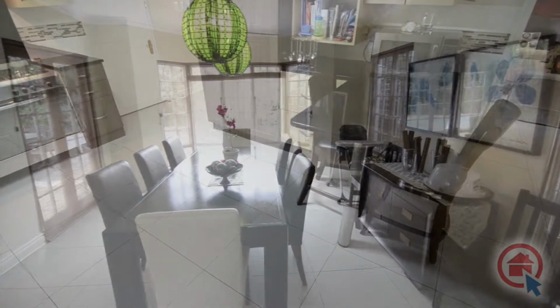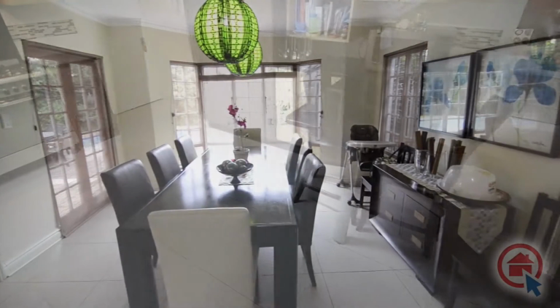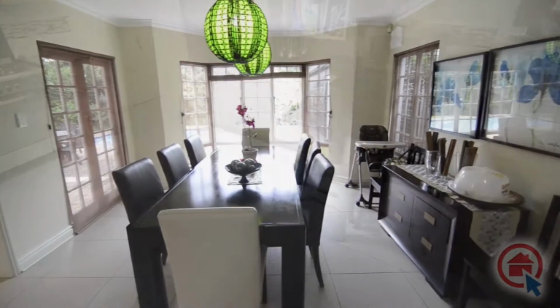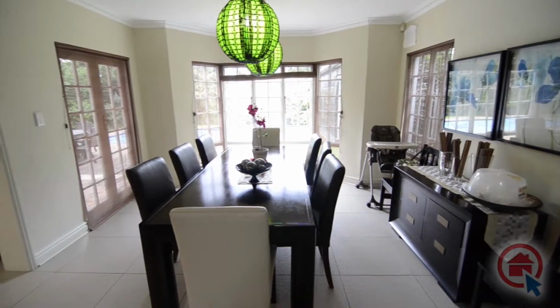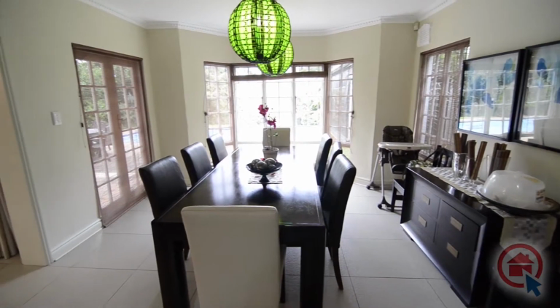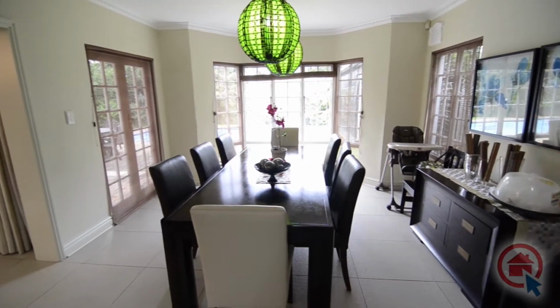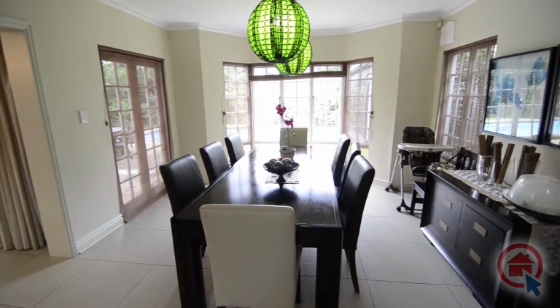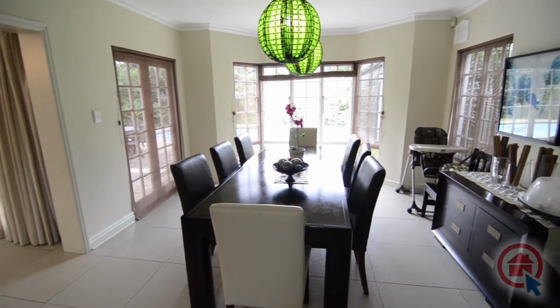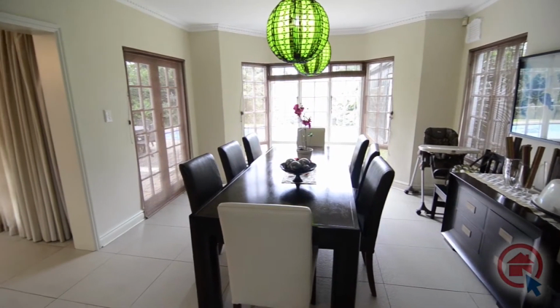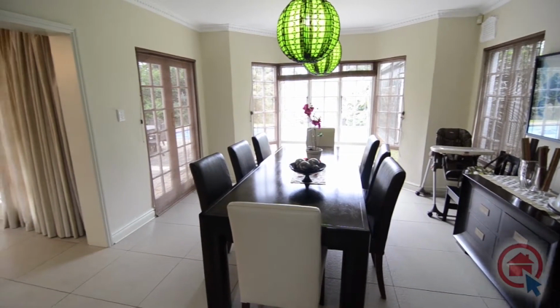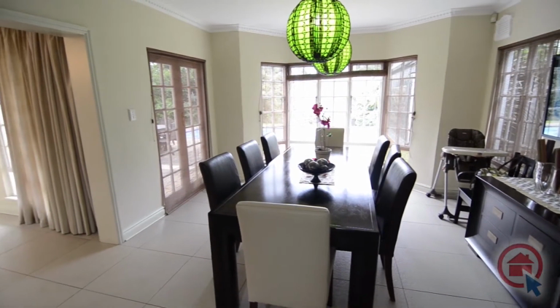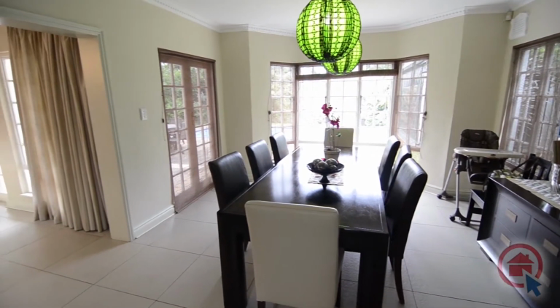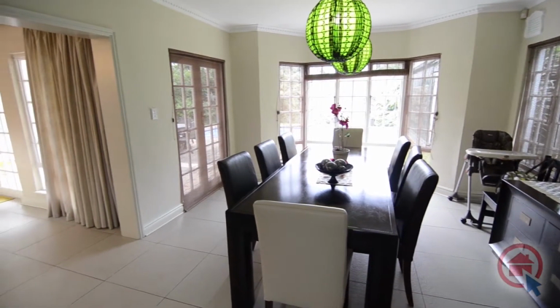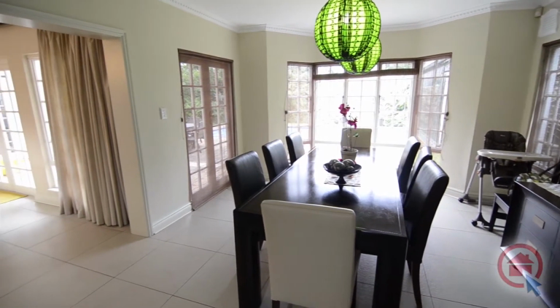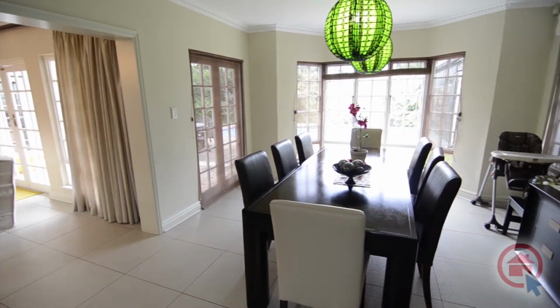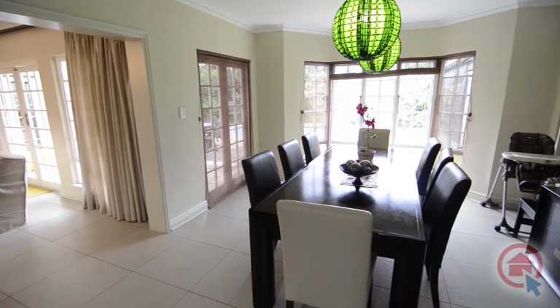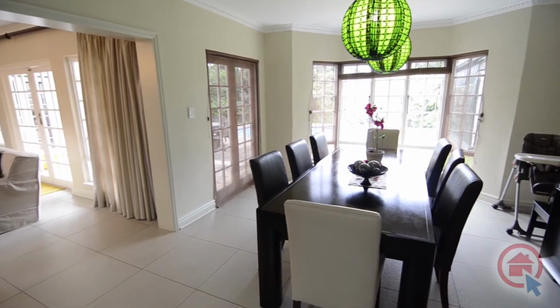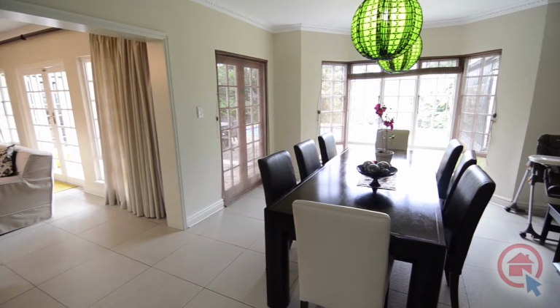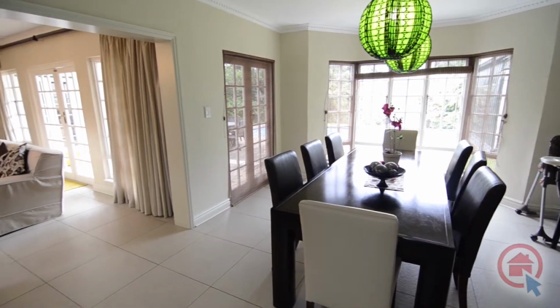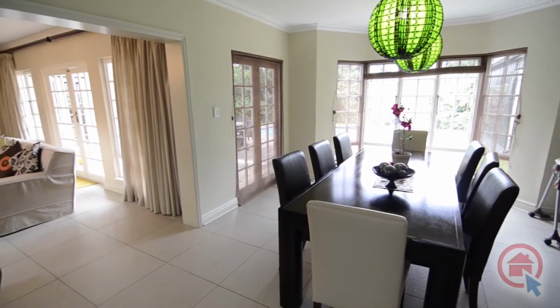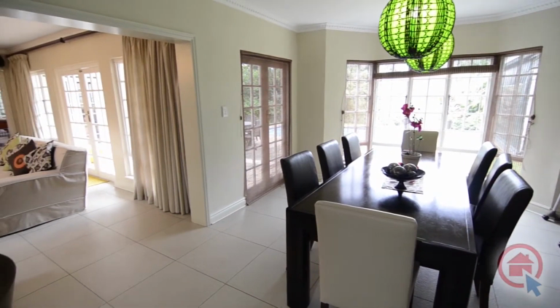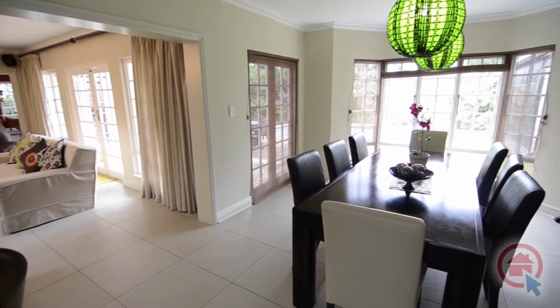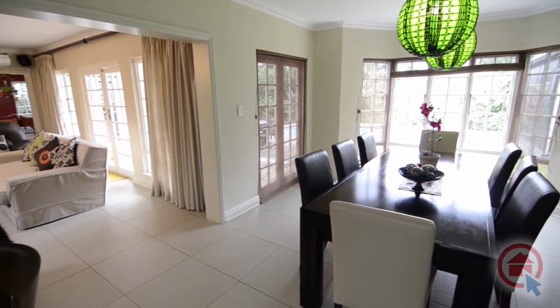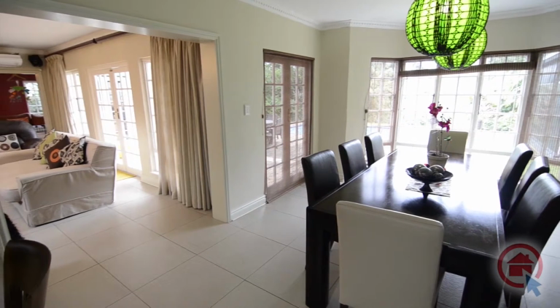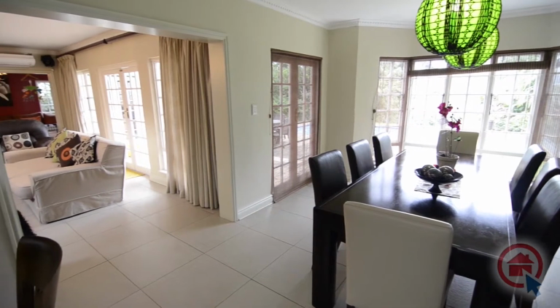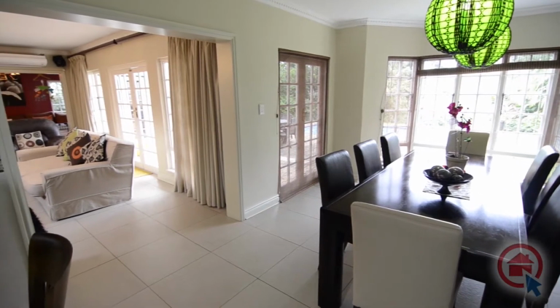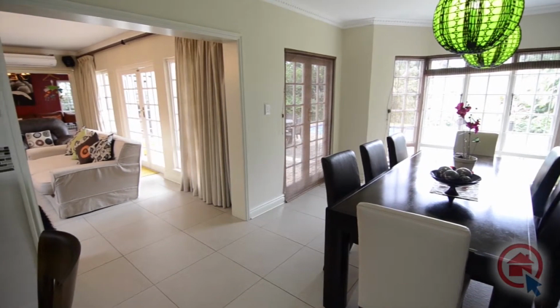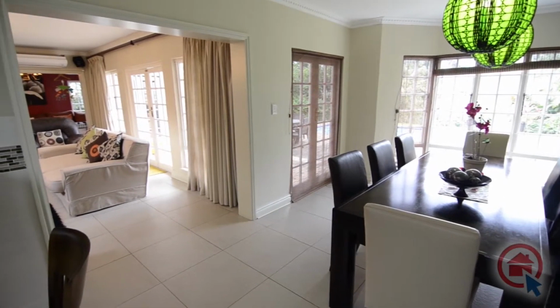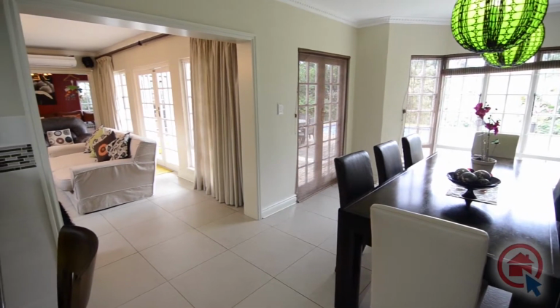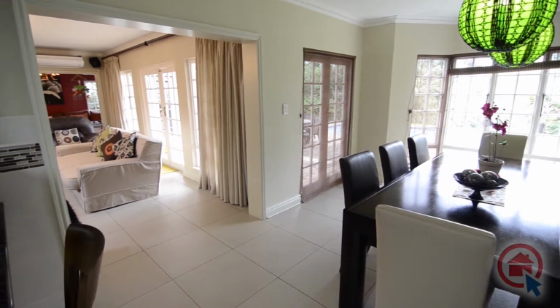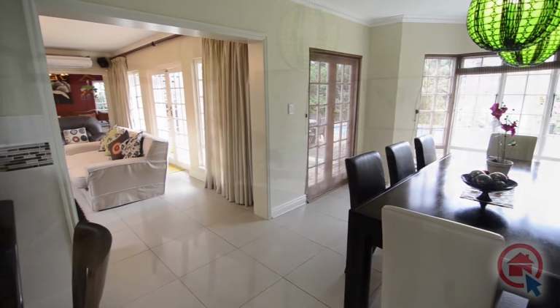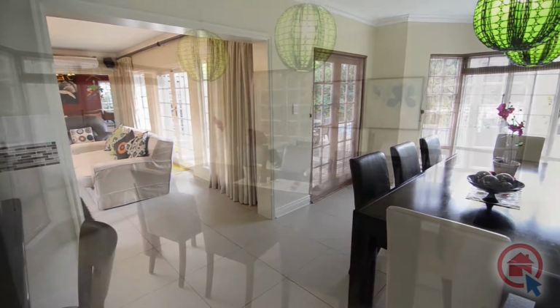The sunny dining room overlooks the garden and leads out onto the pool area, making this the ideal entertaining and everyday living space.